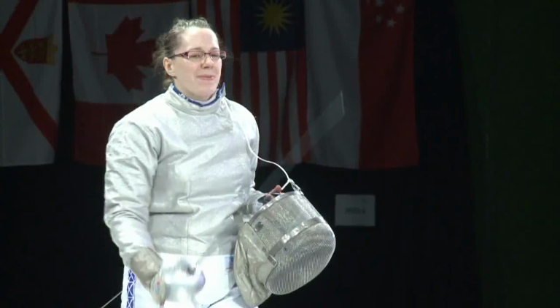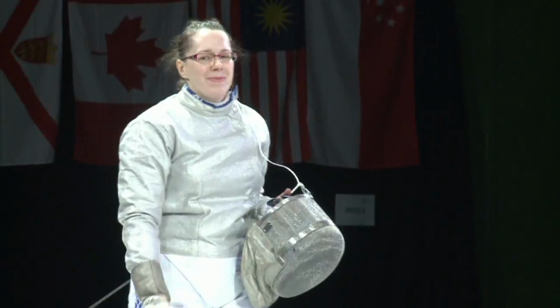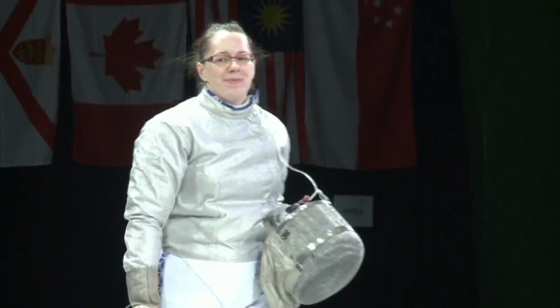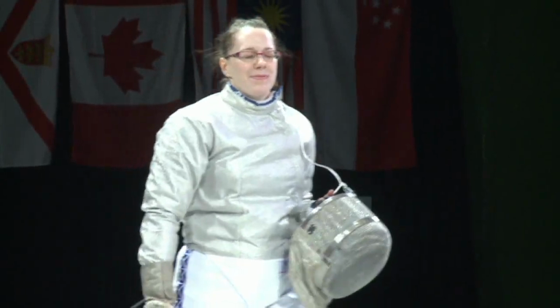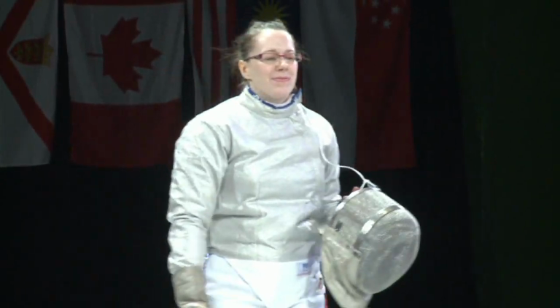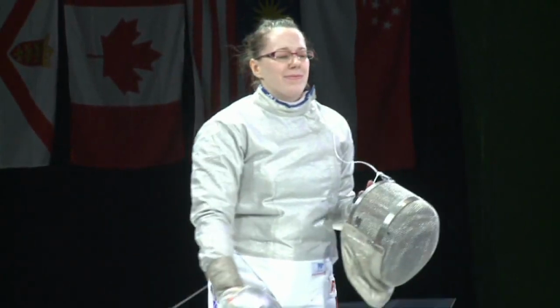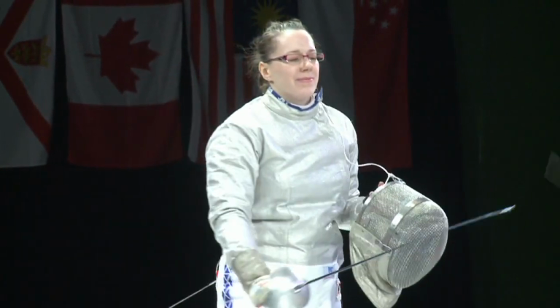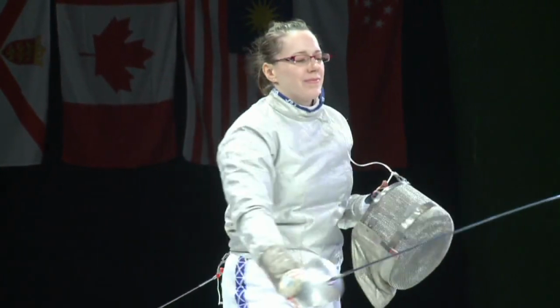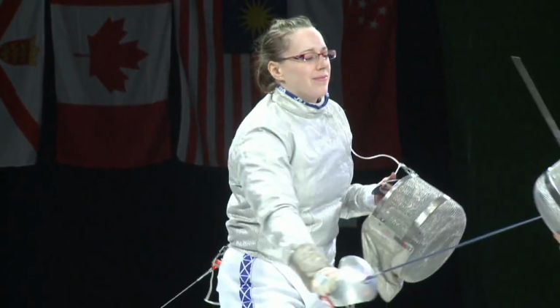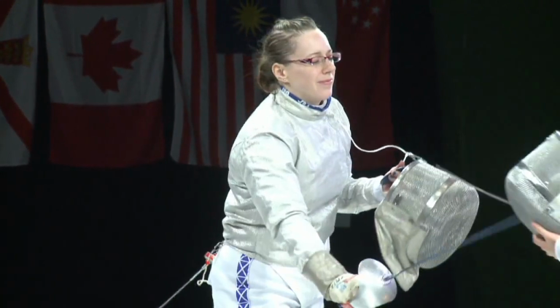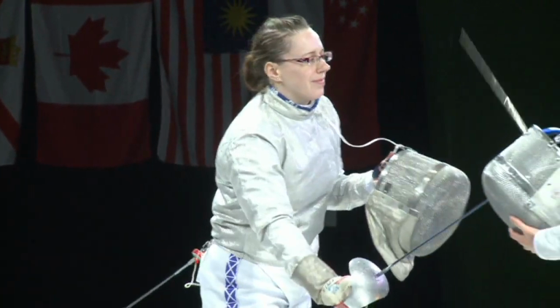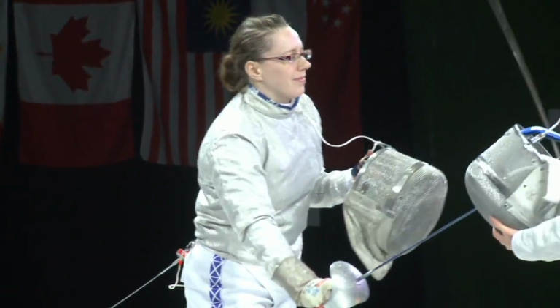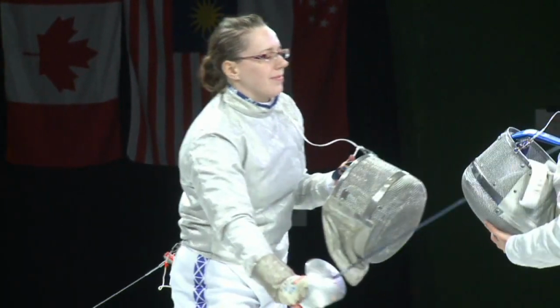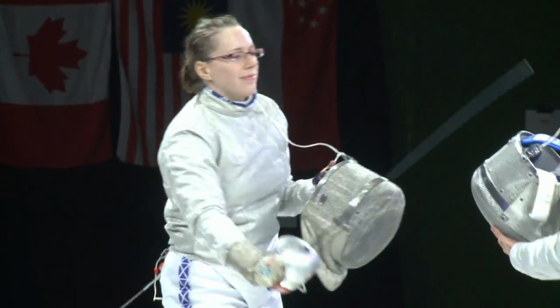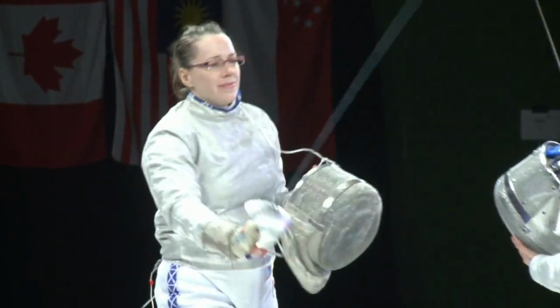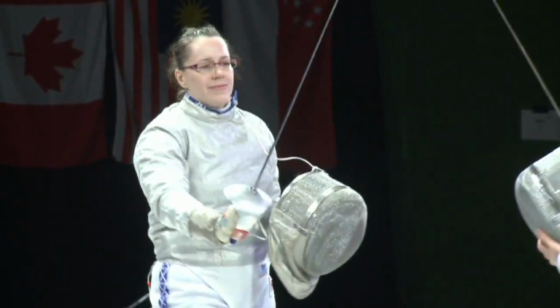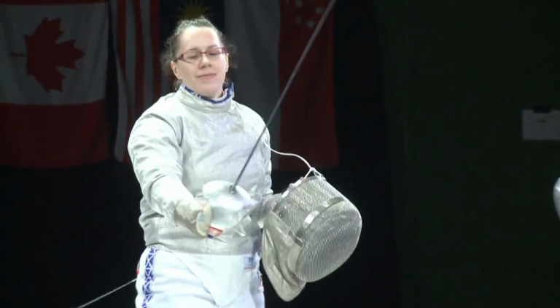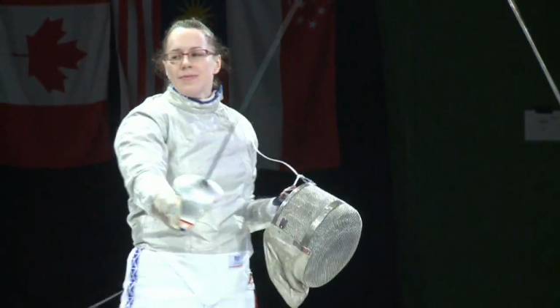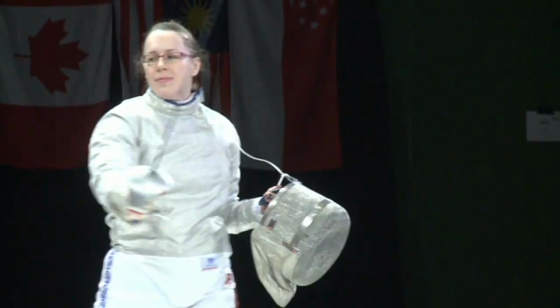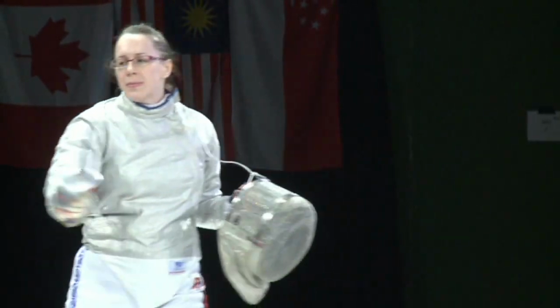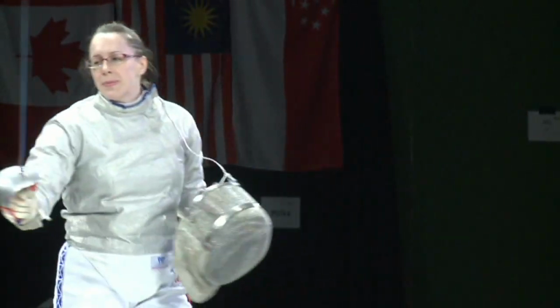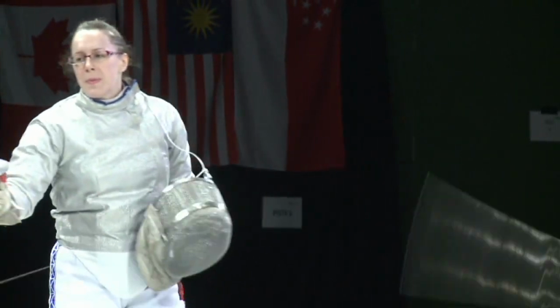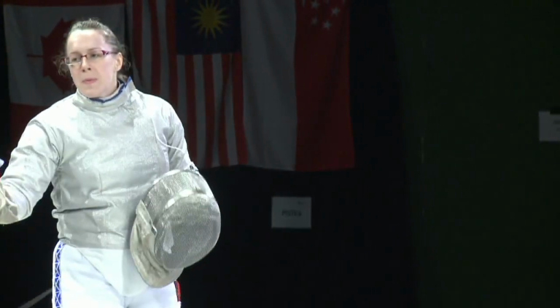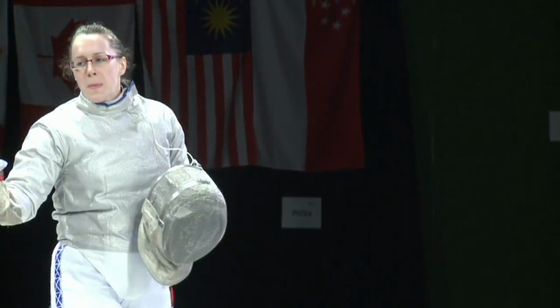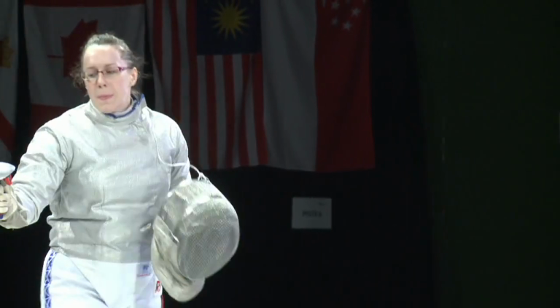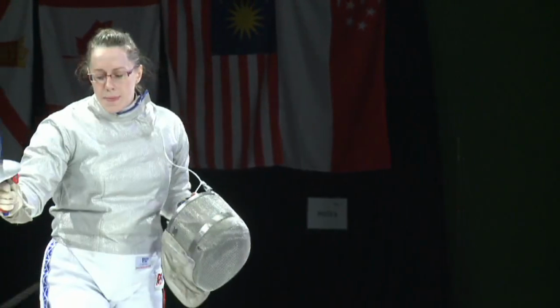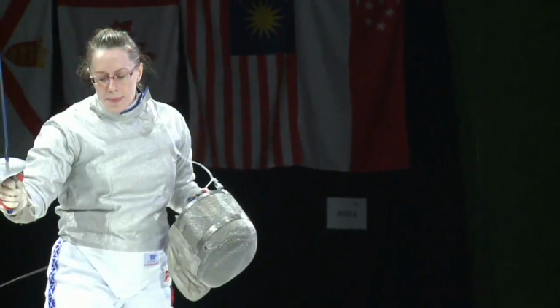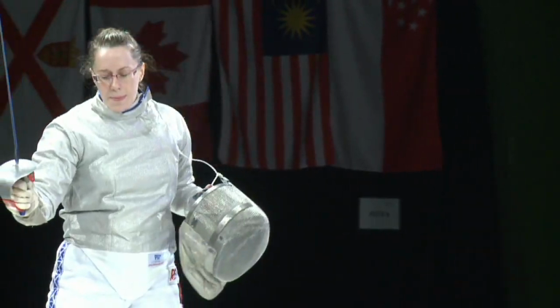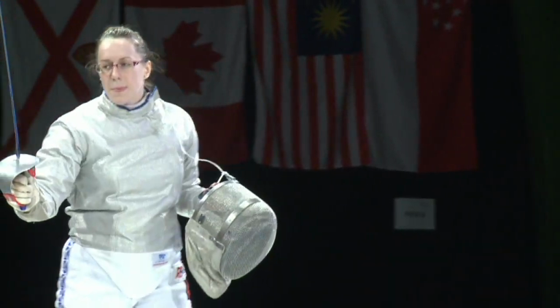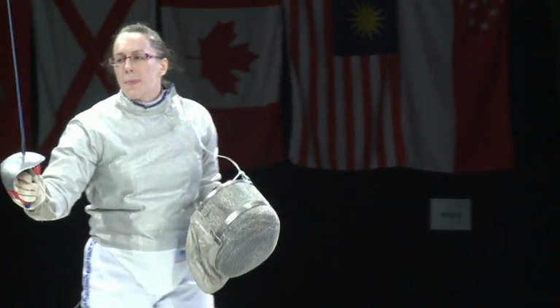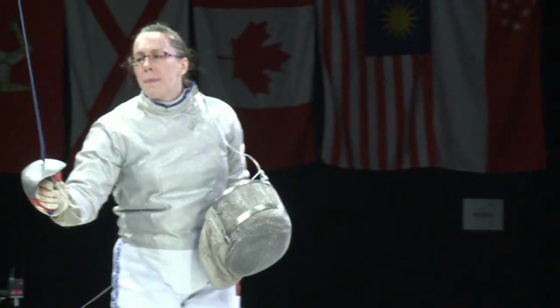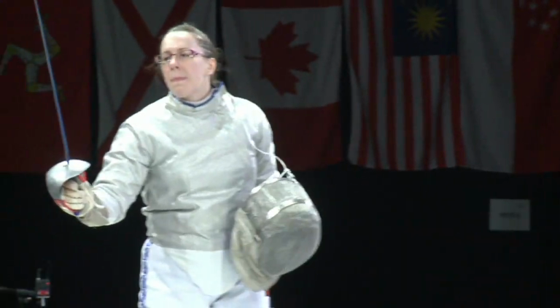Well, hold on to your hearts, folks. This is Sabre, very different to what we've just seen in the men's epi.